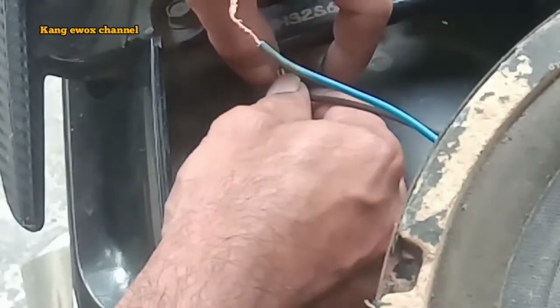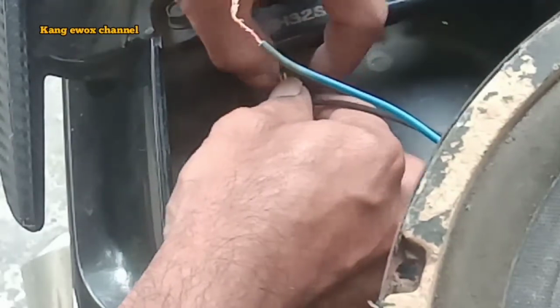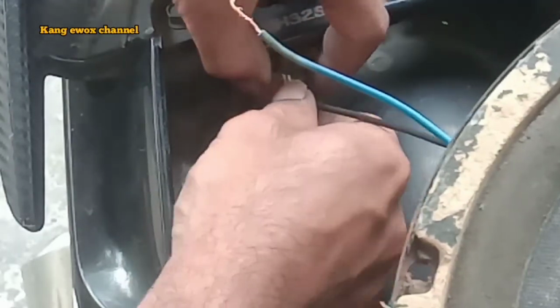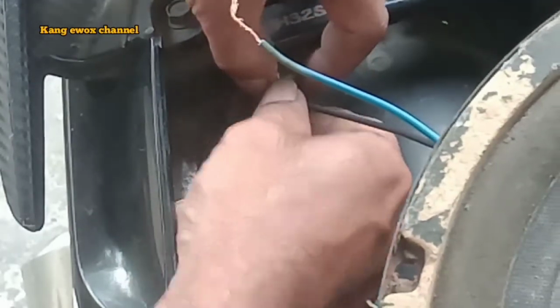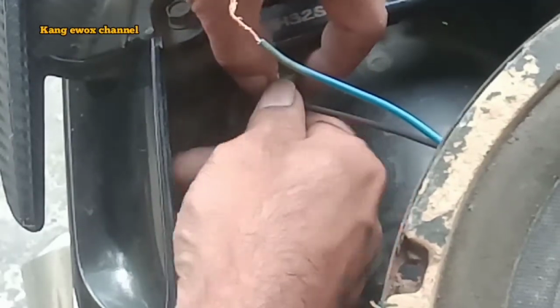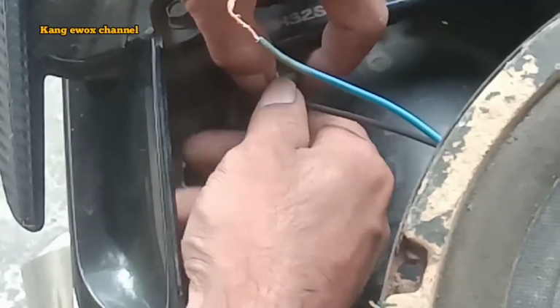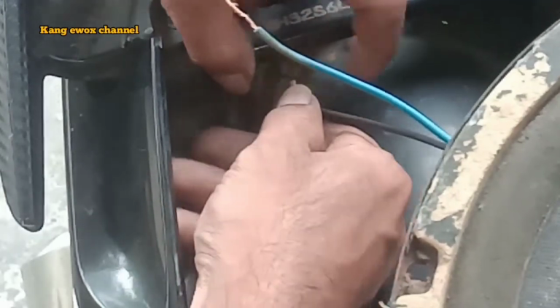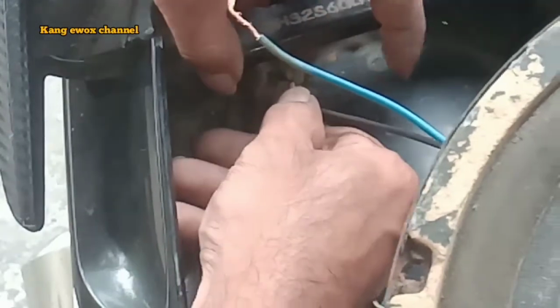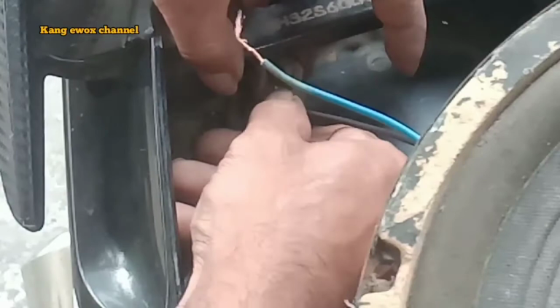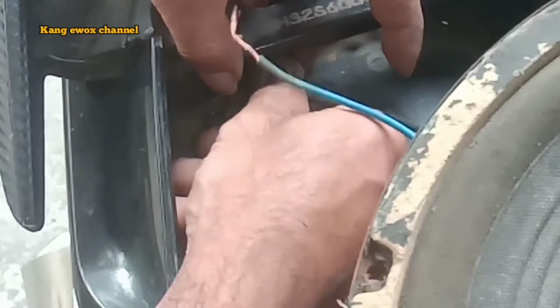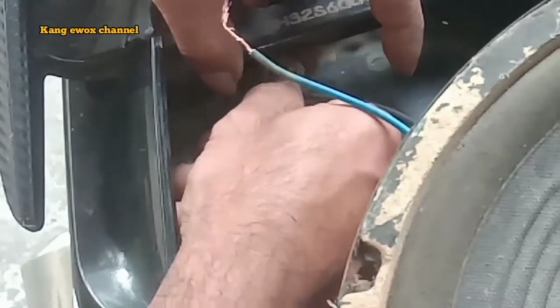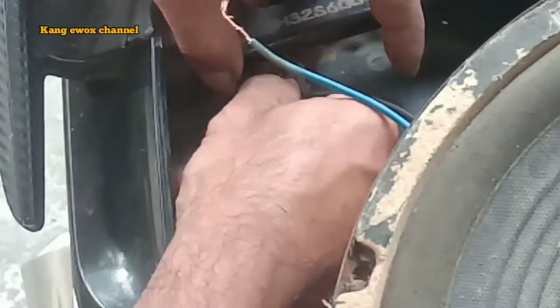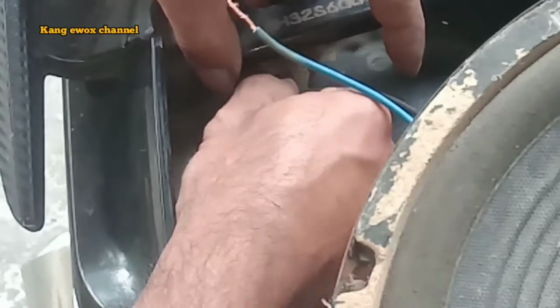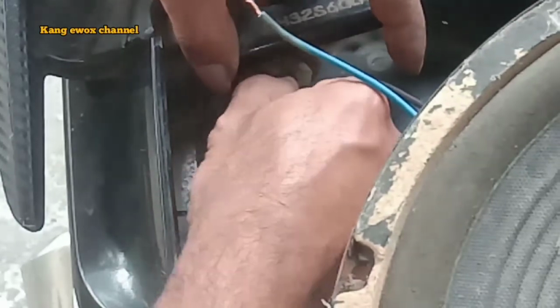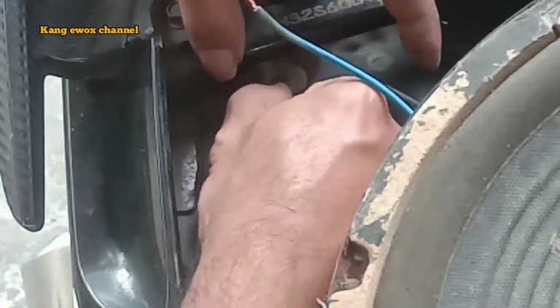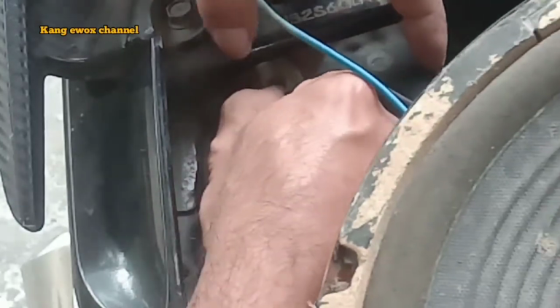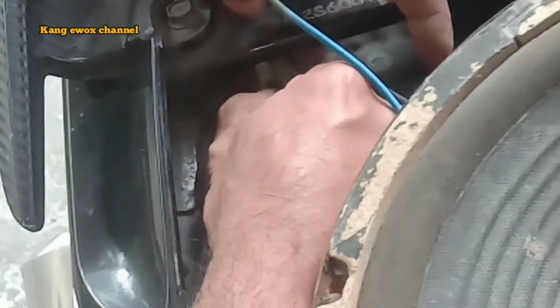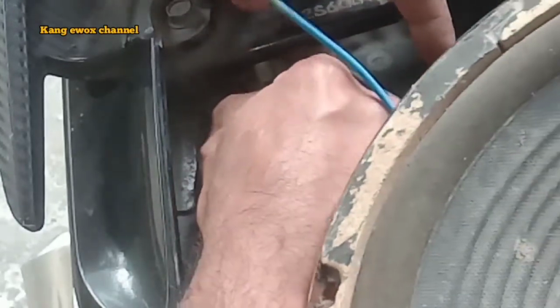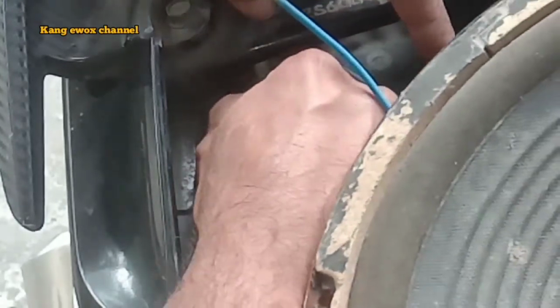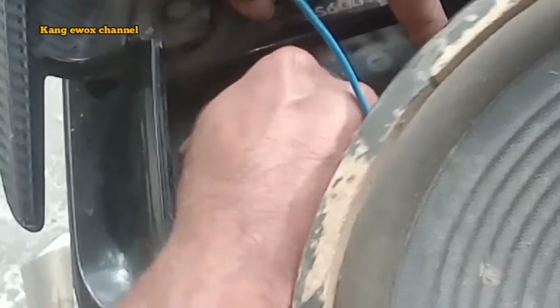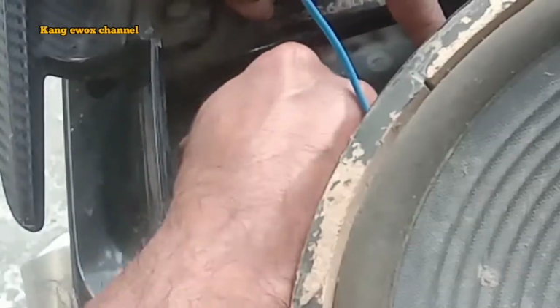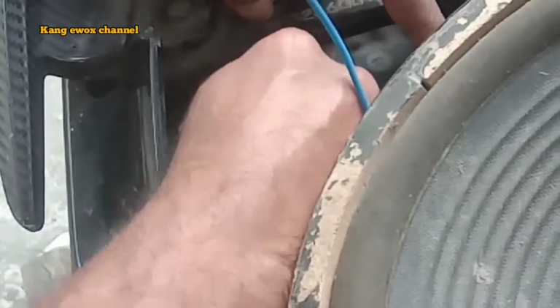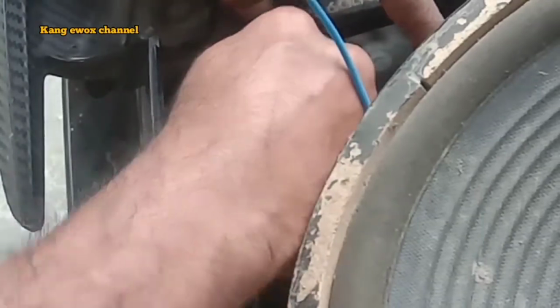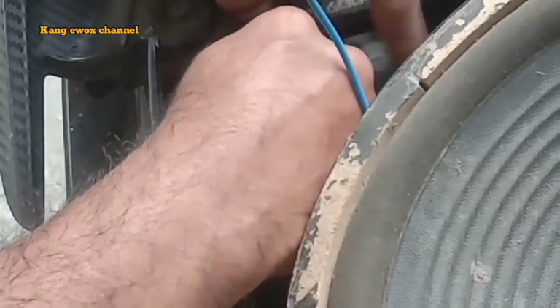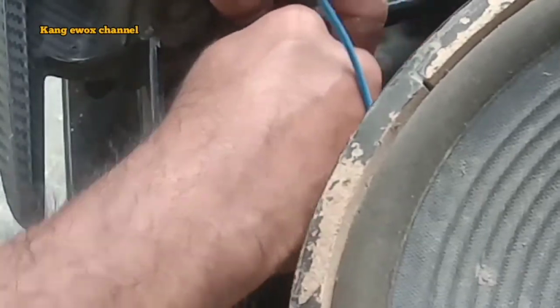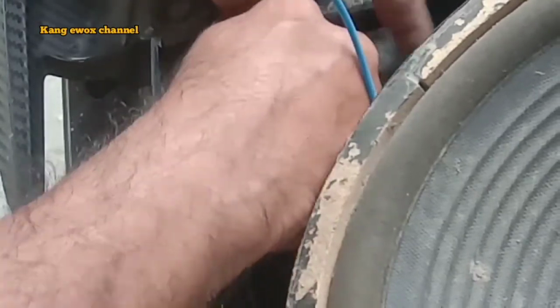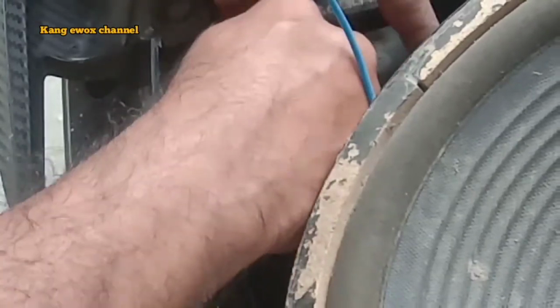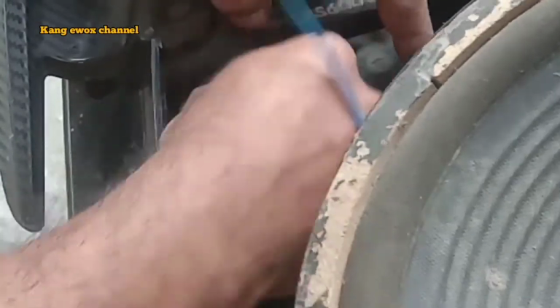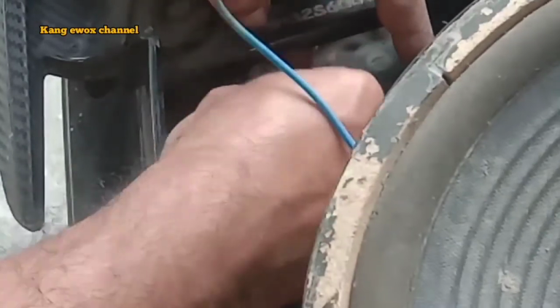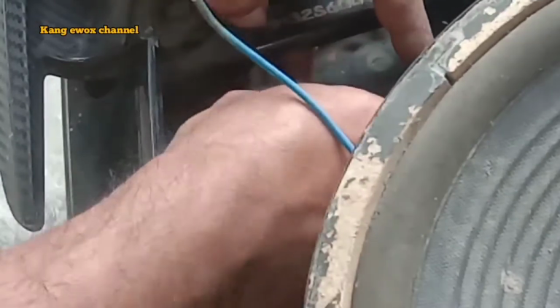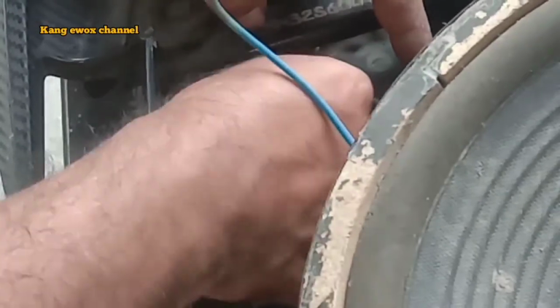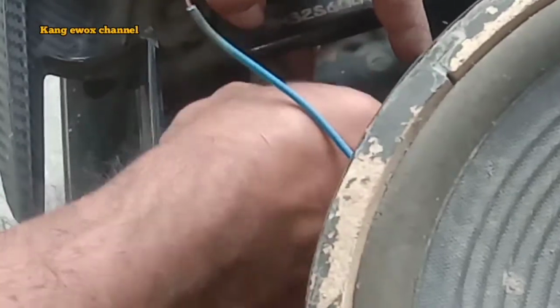Untuk posisi motor ini agak sulit ya, agak tersembunyi tempatnya. Kita pasang hati-hati jangan sampai terhubung kedua kabel ini, akan menyebabkan force lighting dari spool.